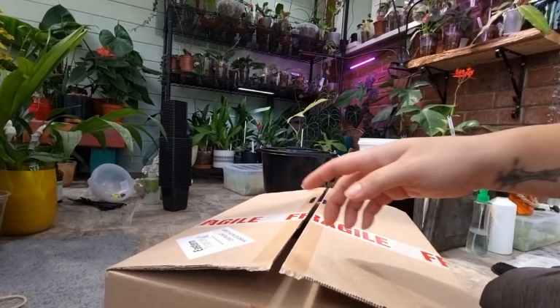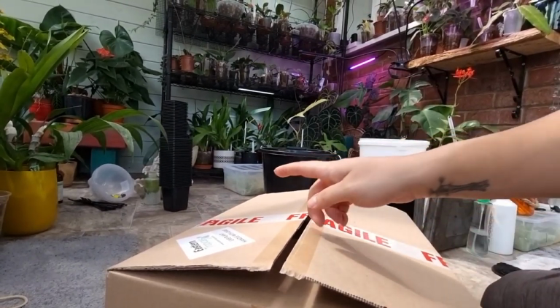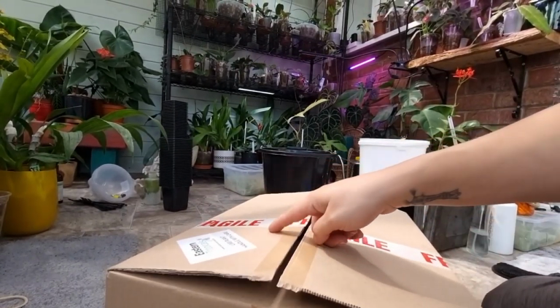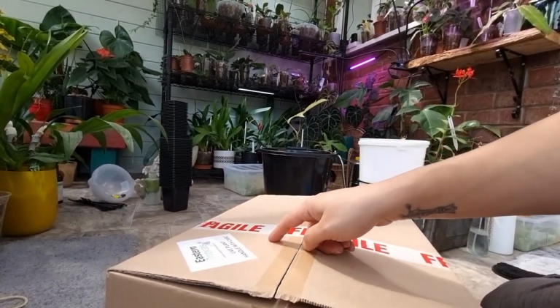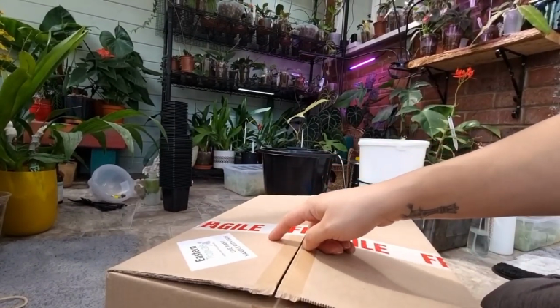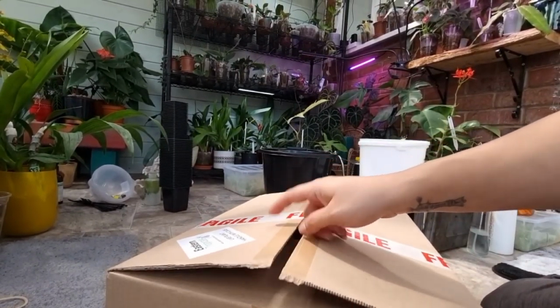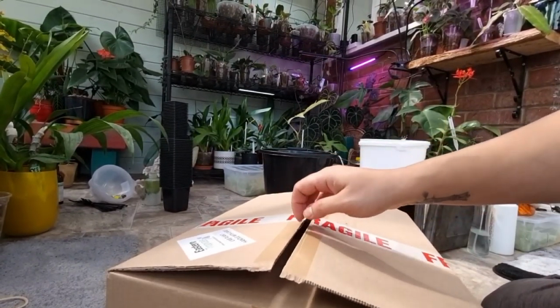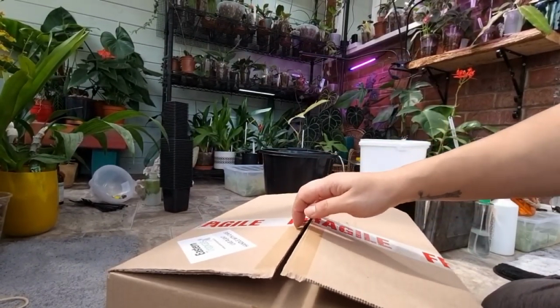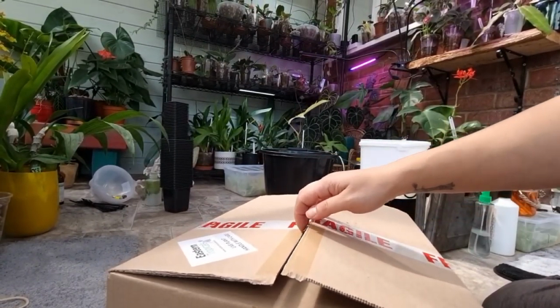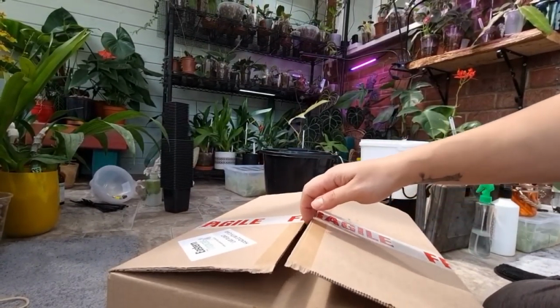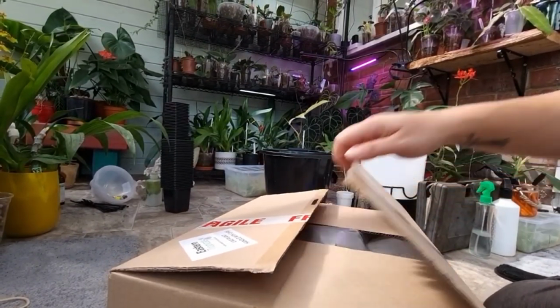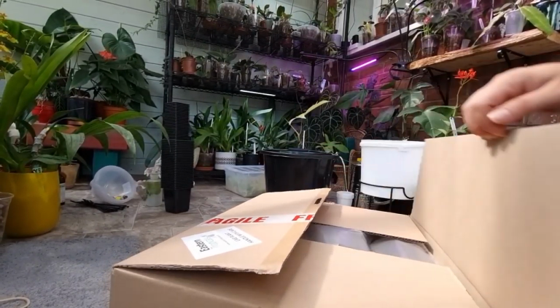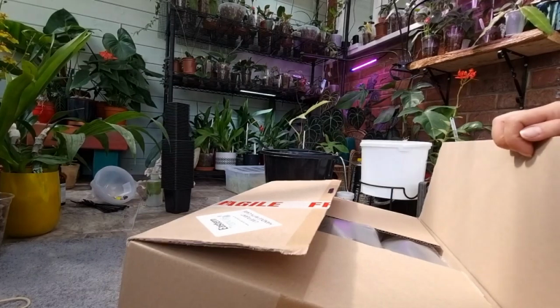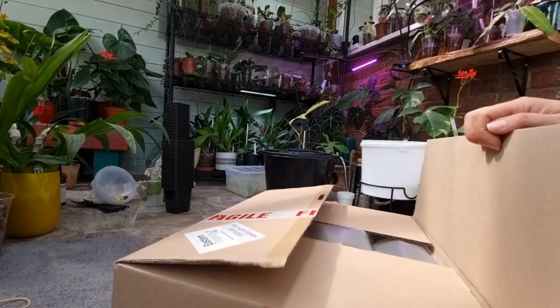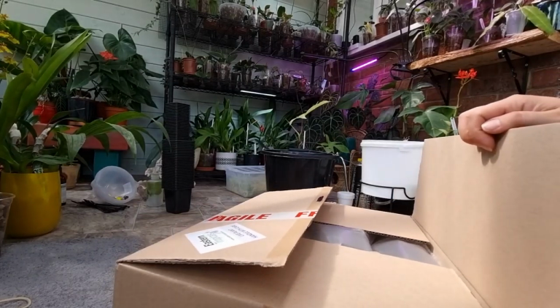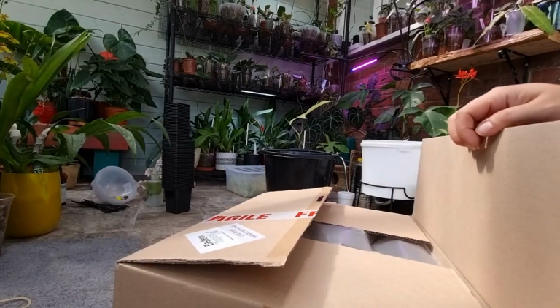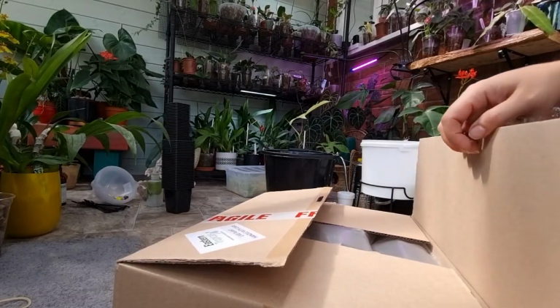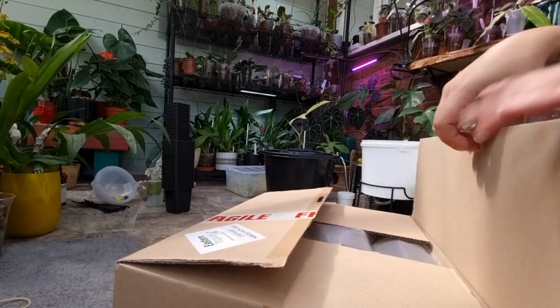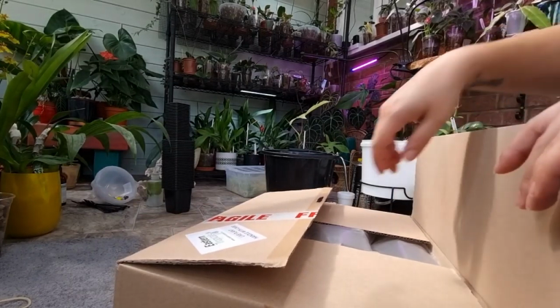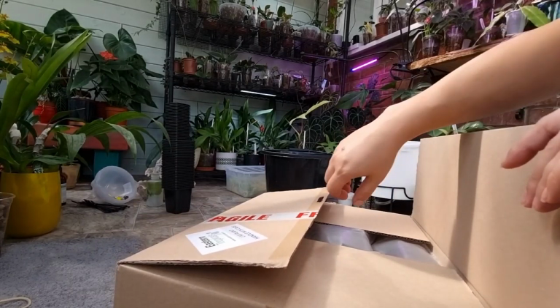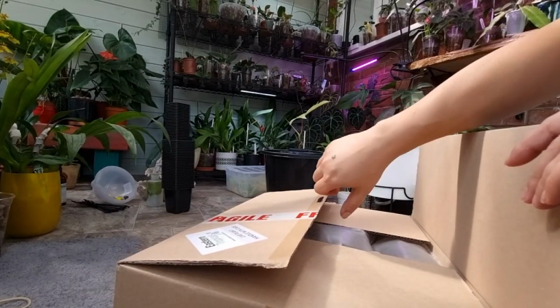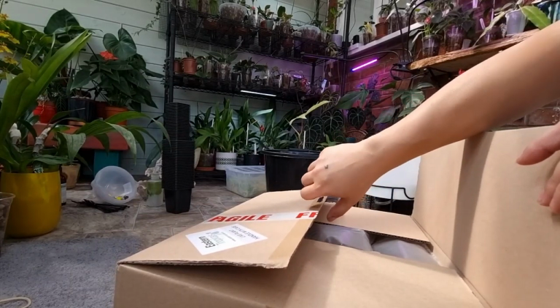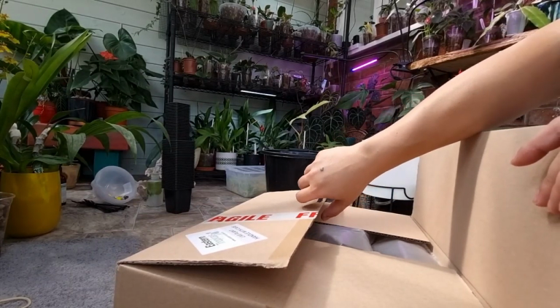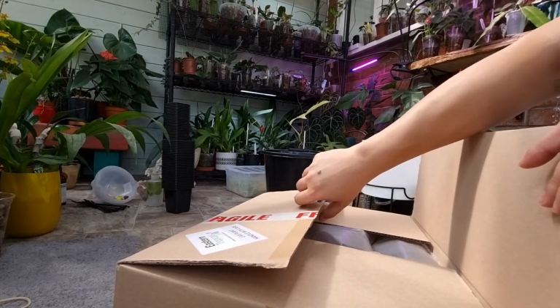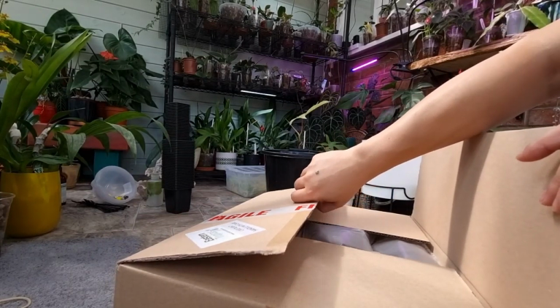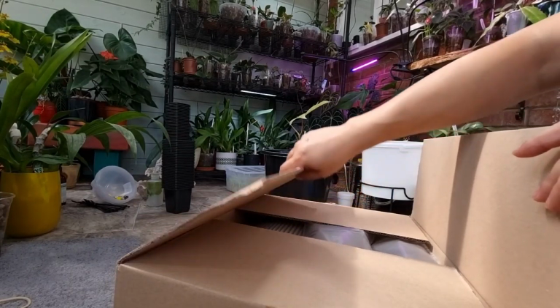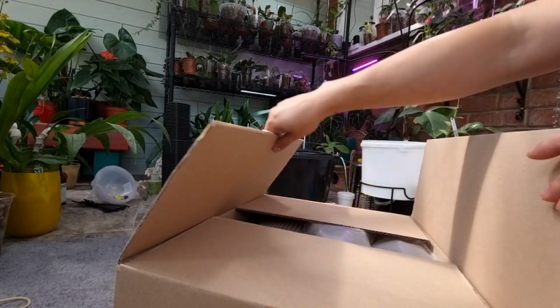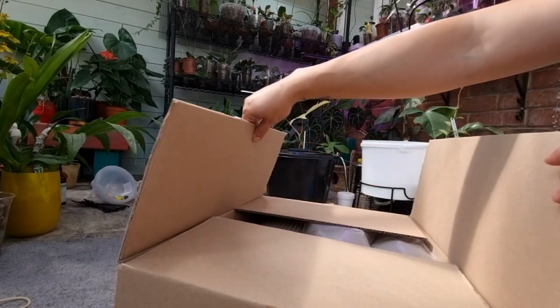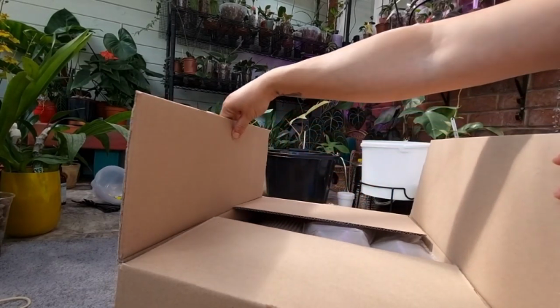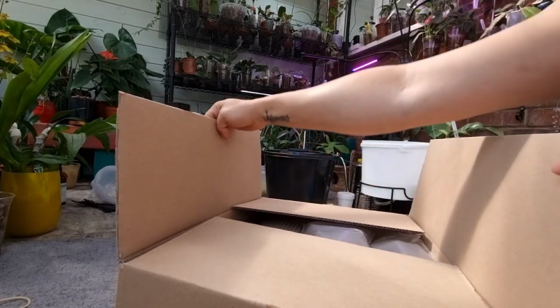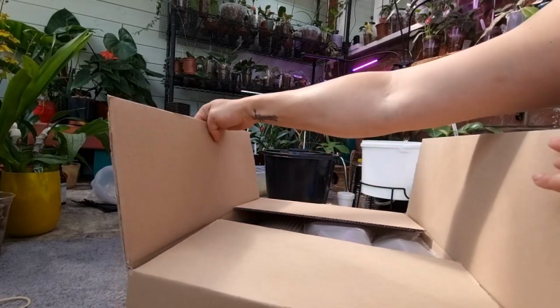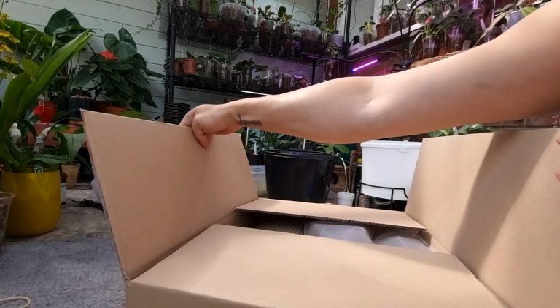This is happening when I'm sad and frustrated and I can't change anything — I buy expensive plants that I can't afford.